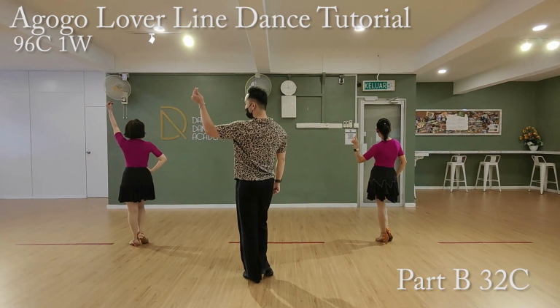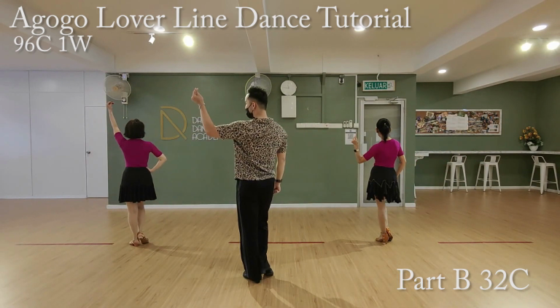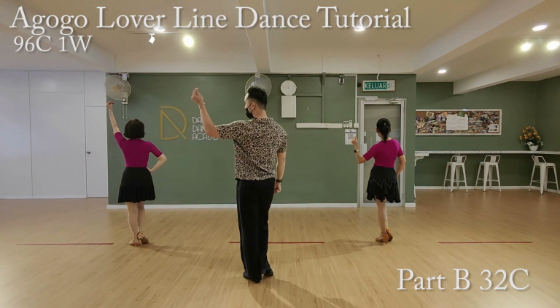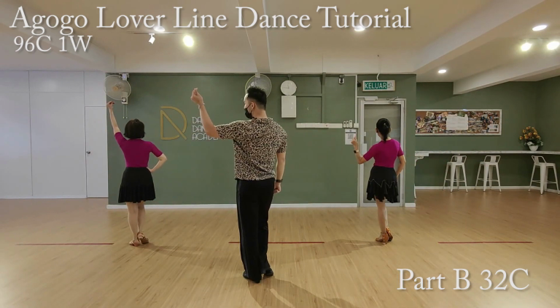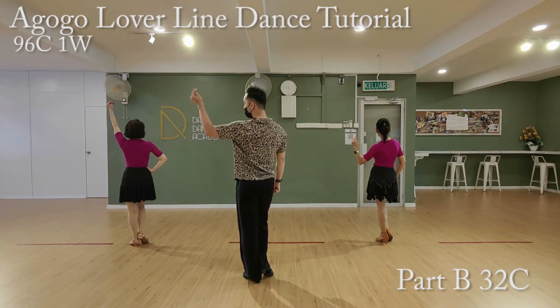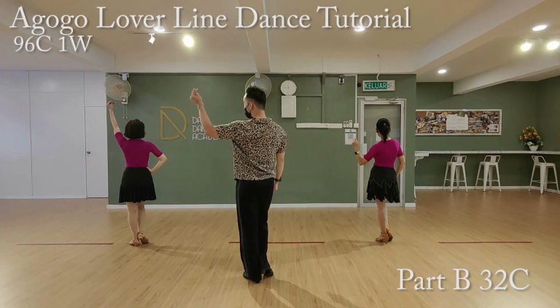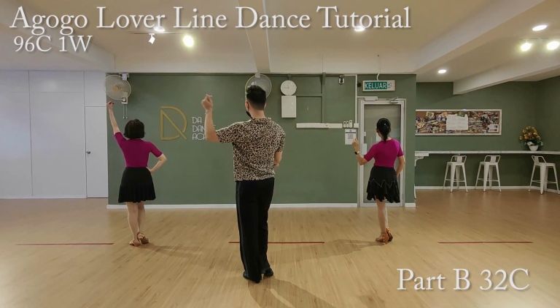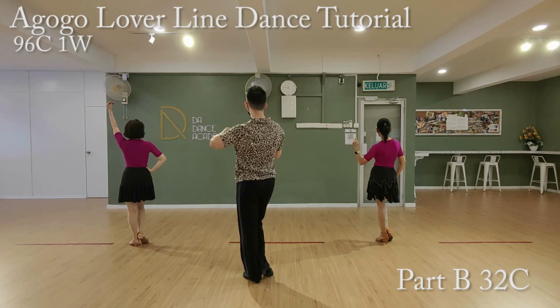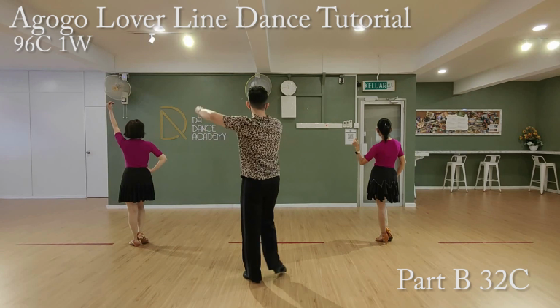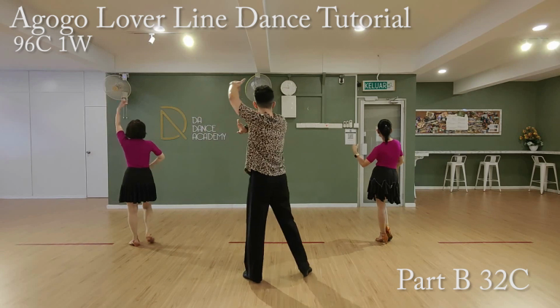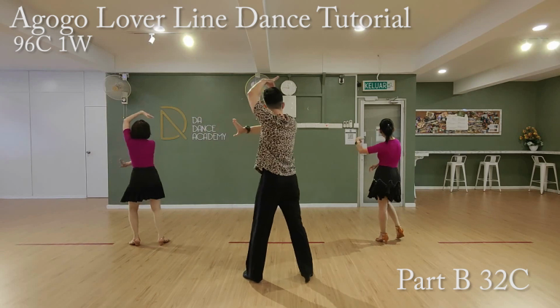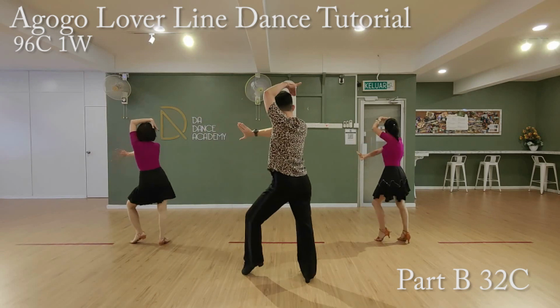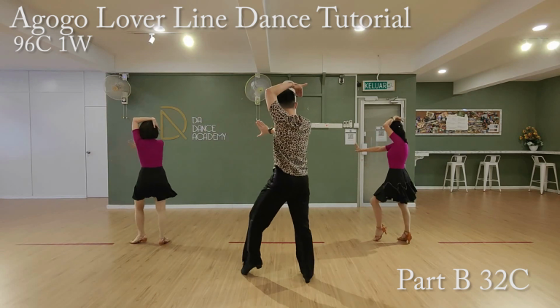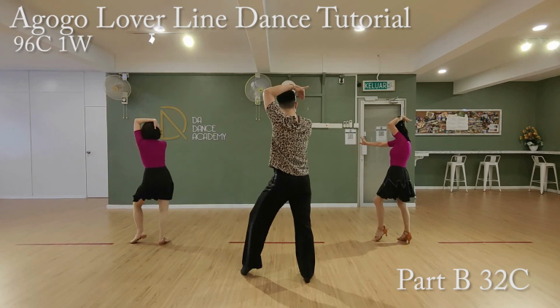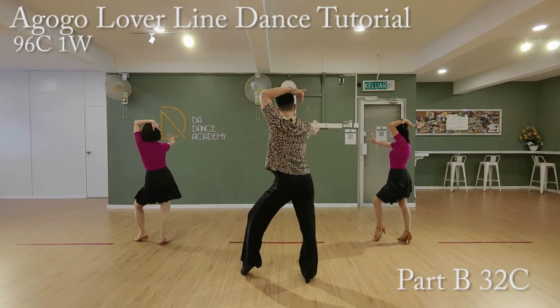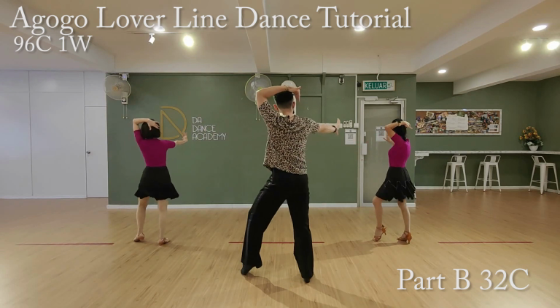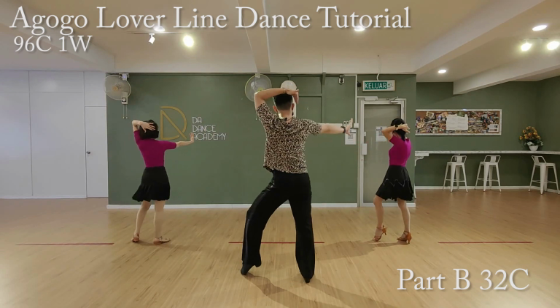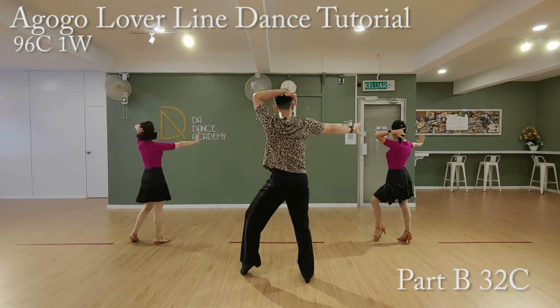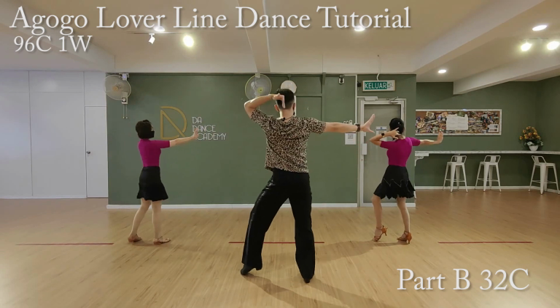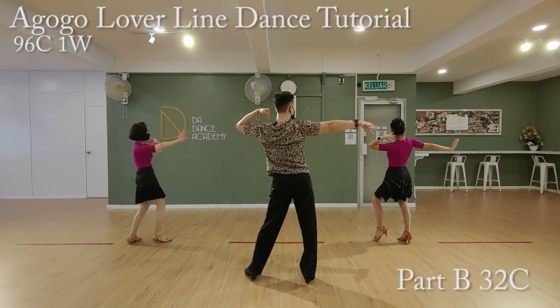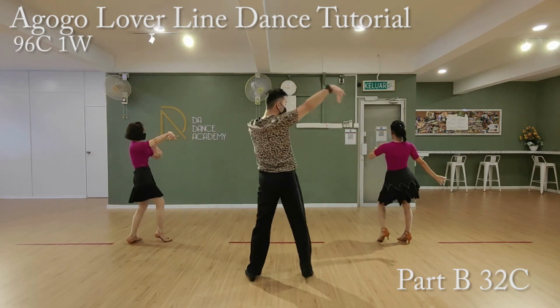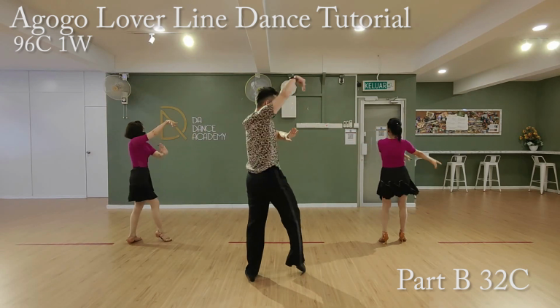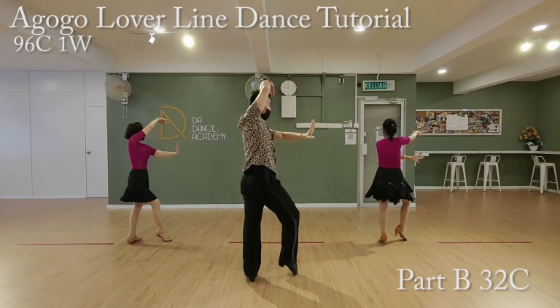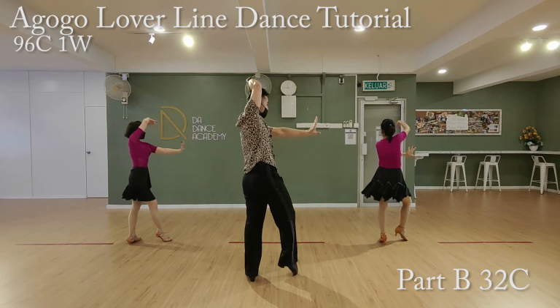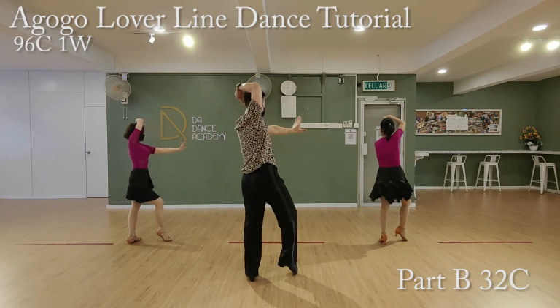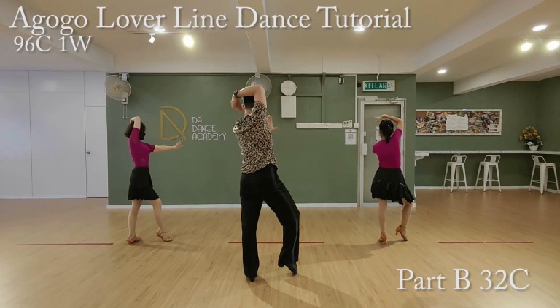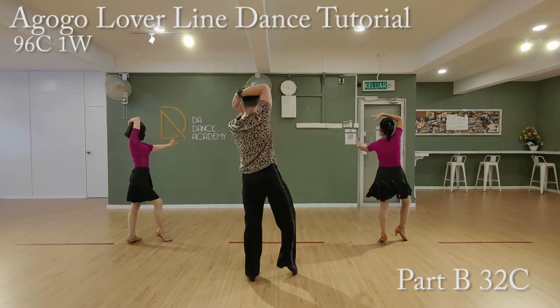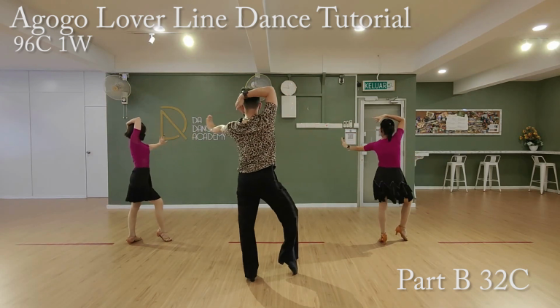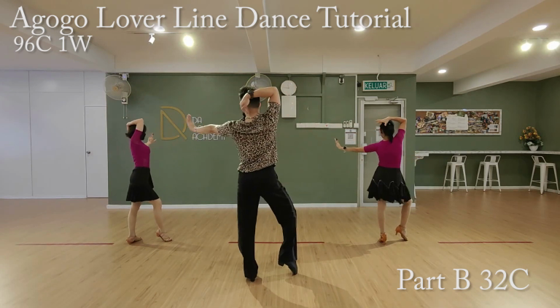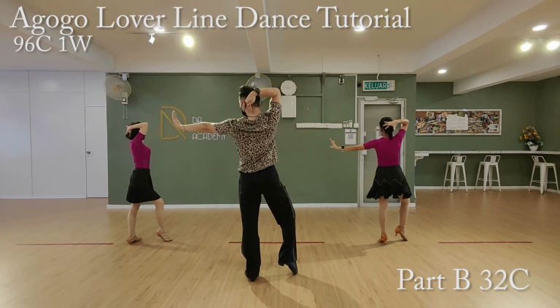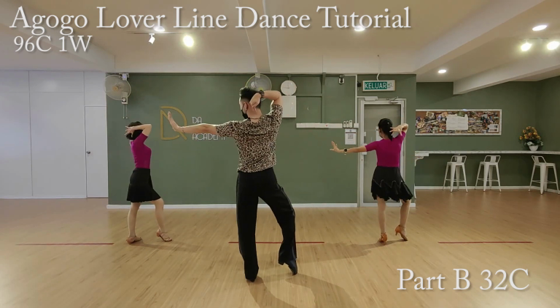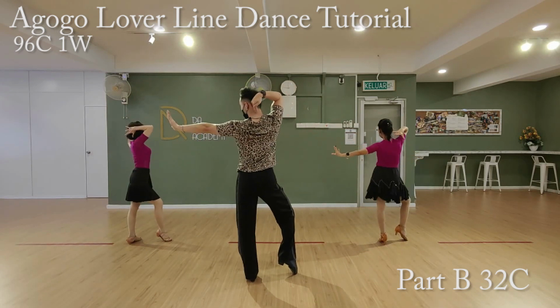Second eight counts. Ready, go. One, two, three, four, five, six, seven, eight.